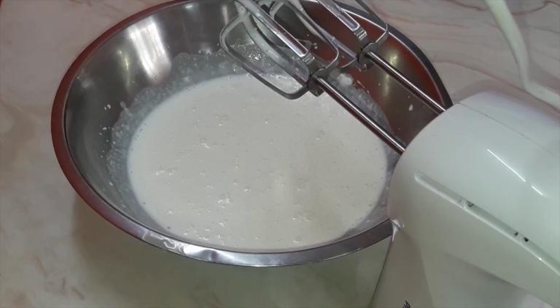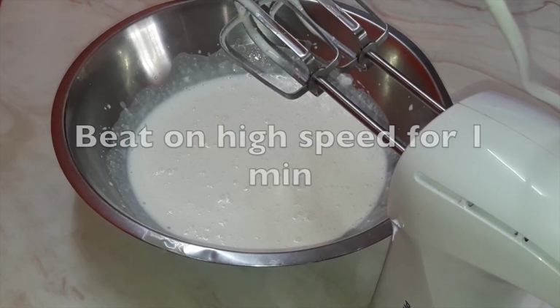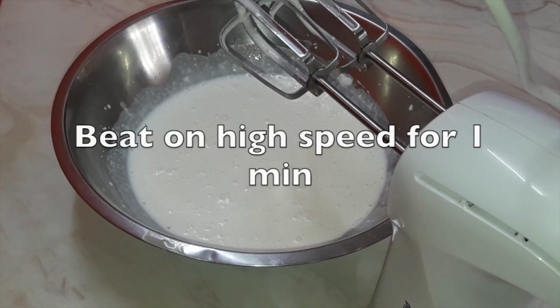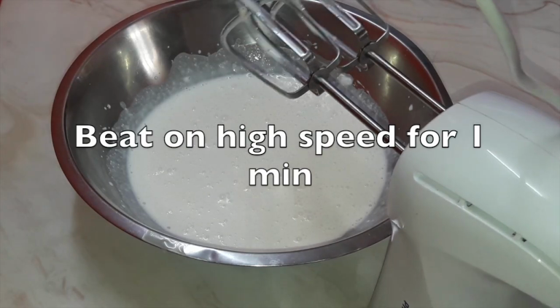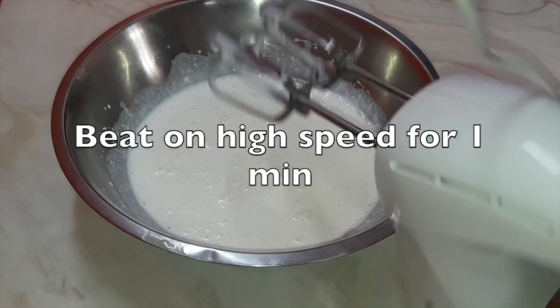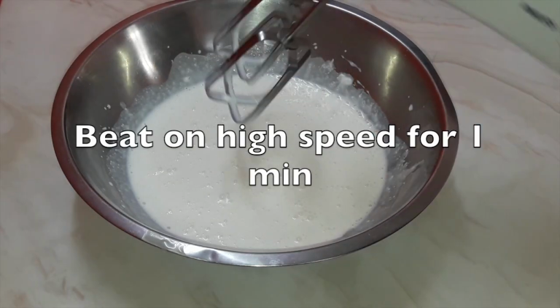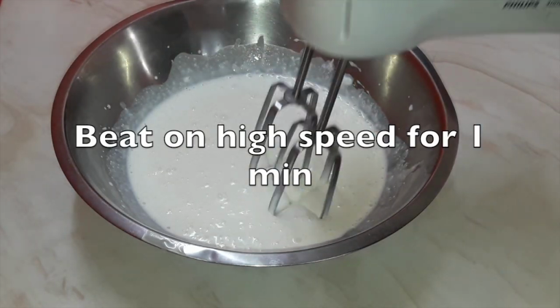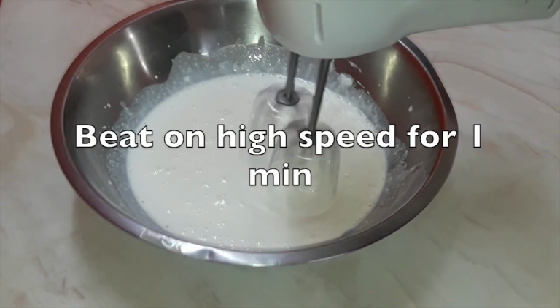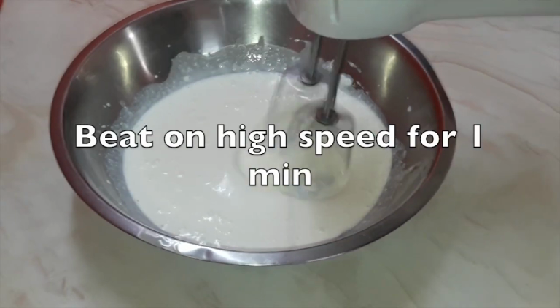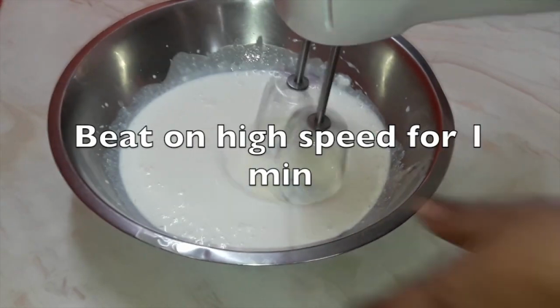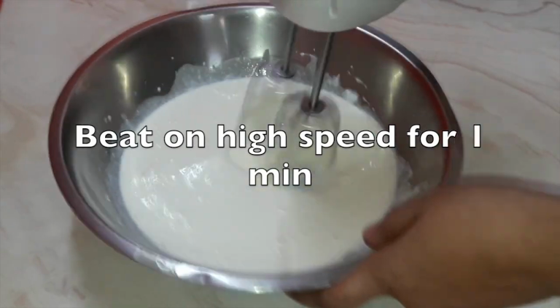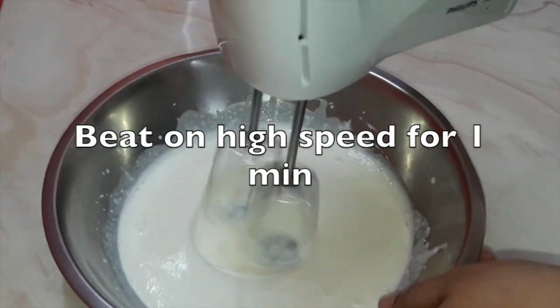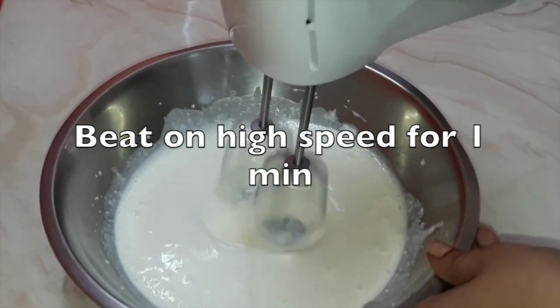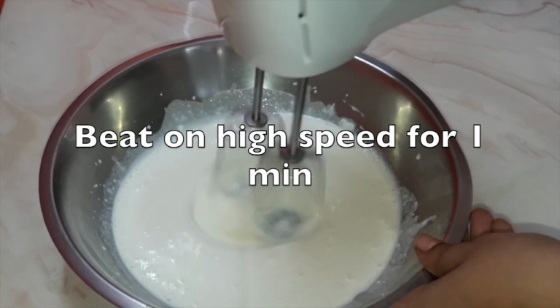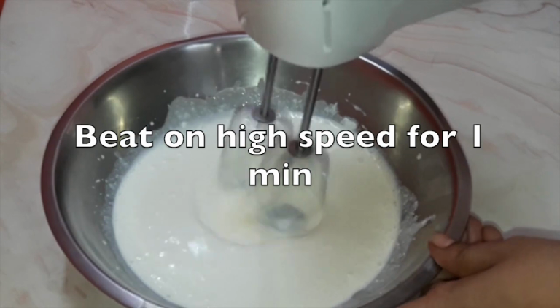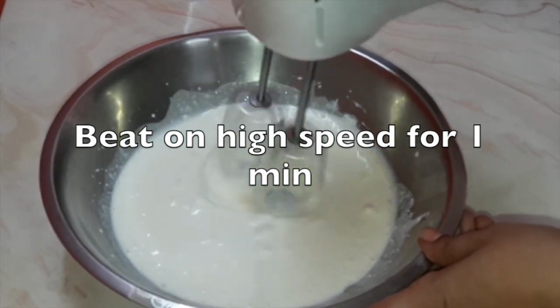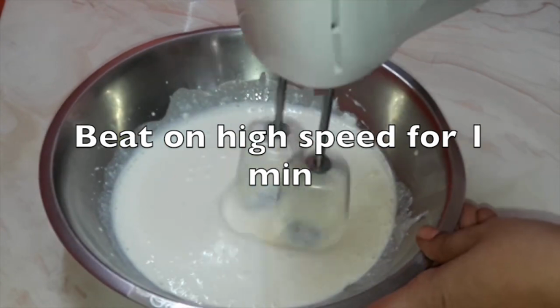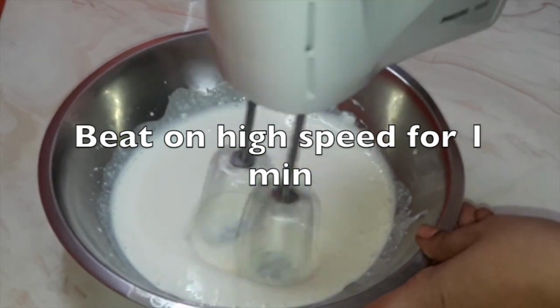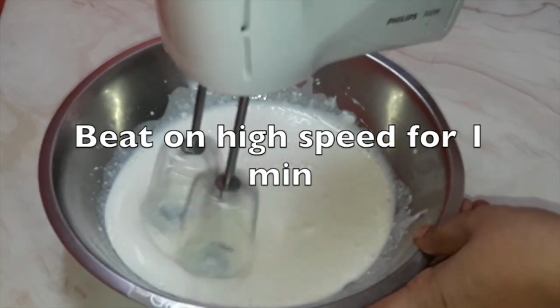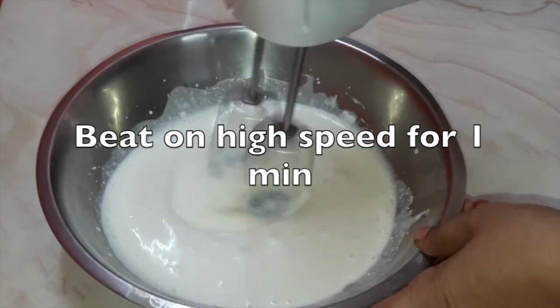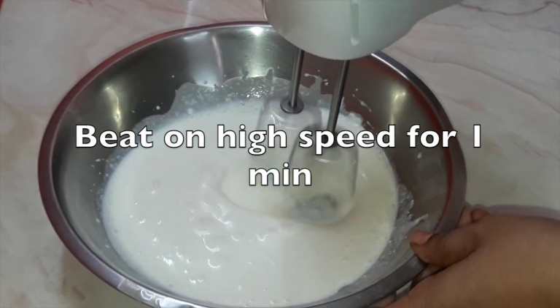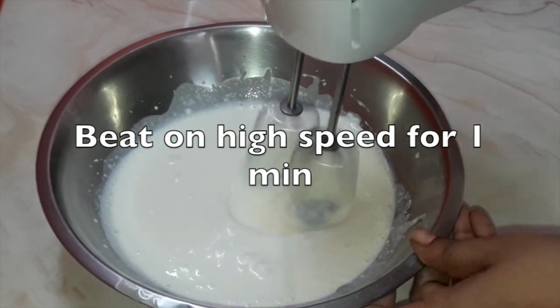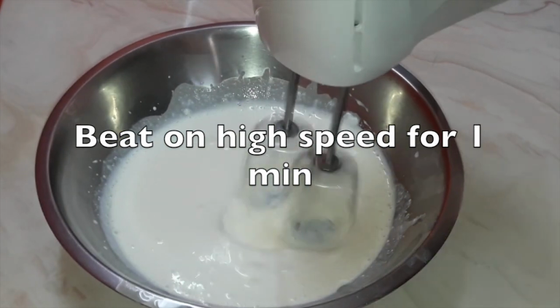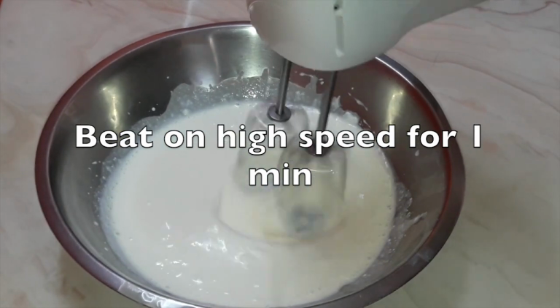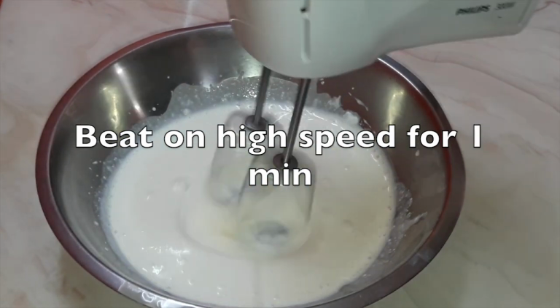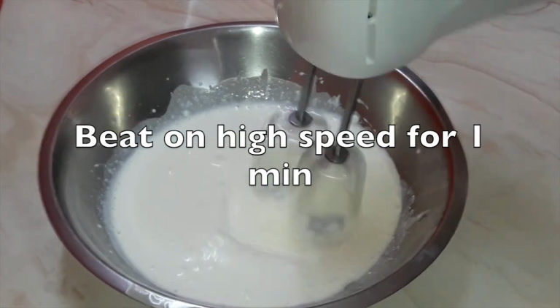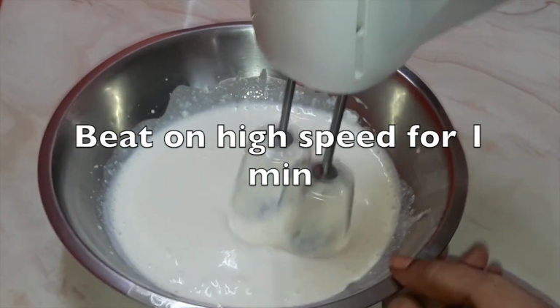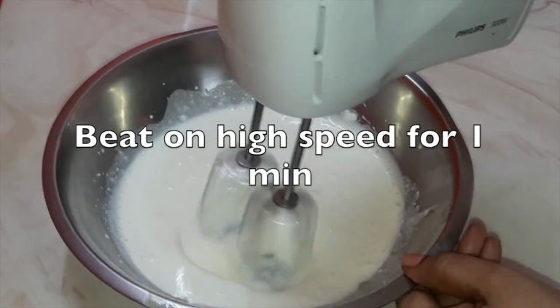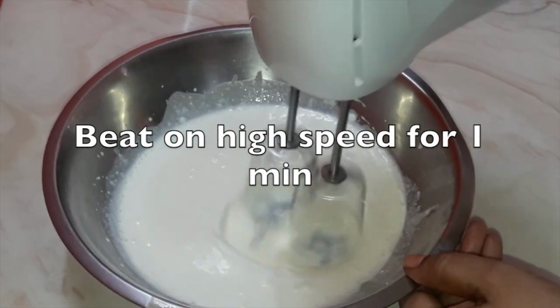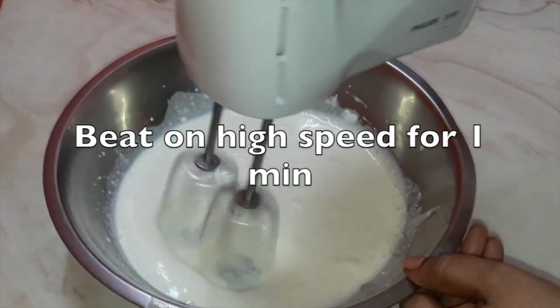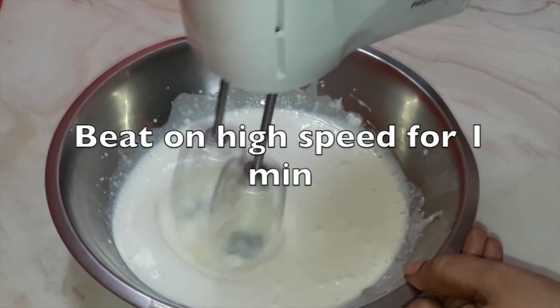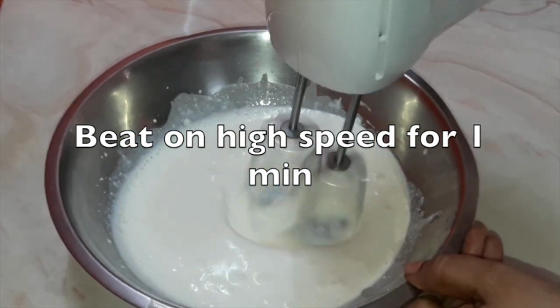Now beat on a lower speed for one minute continuously, then beat on a high speed for one minute. So first one minute on lower speed, then one minute on high speed.